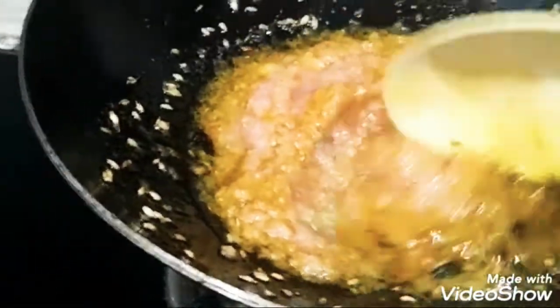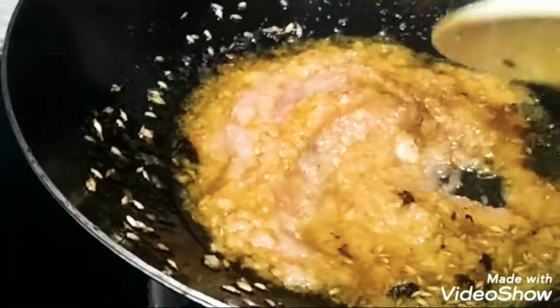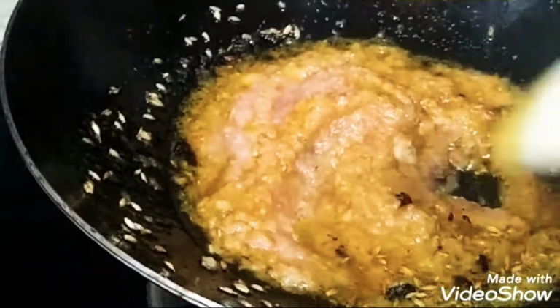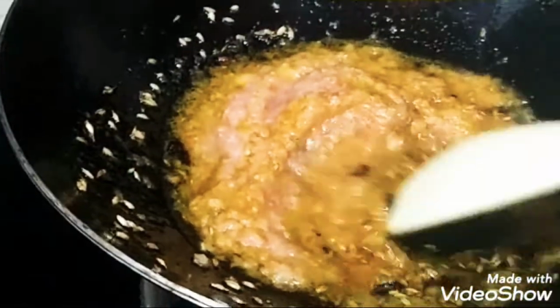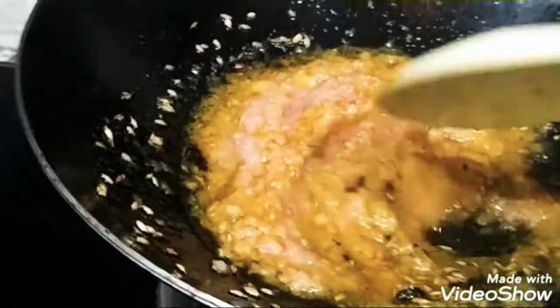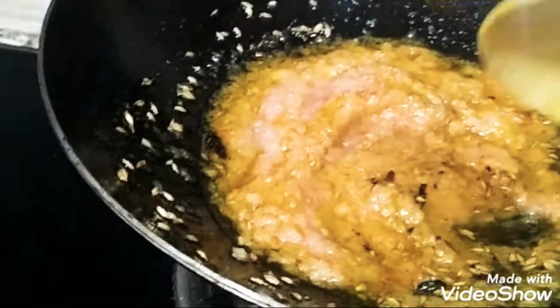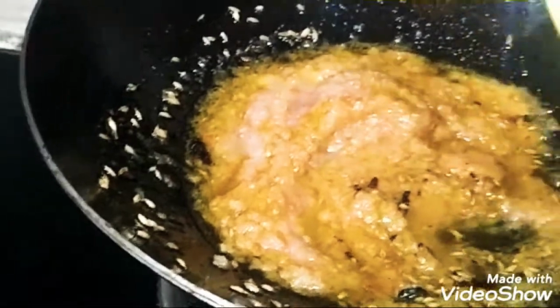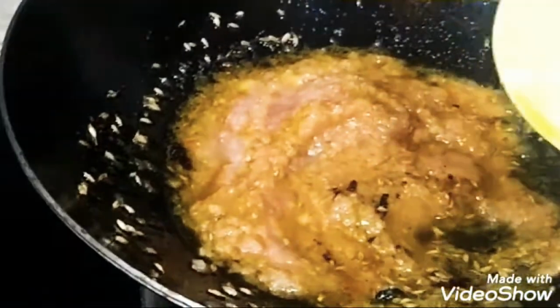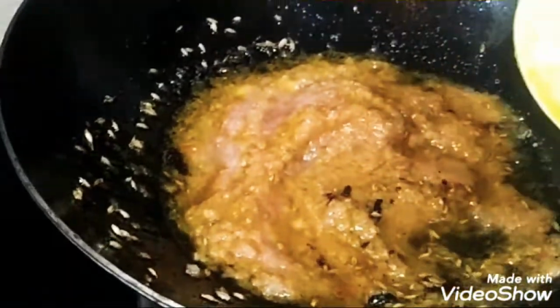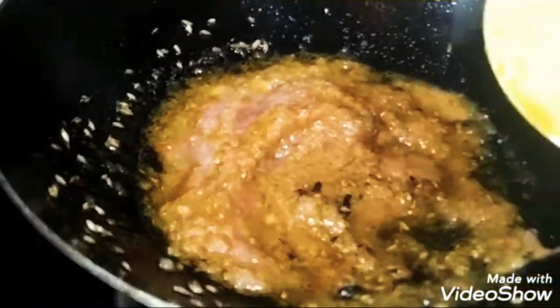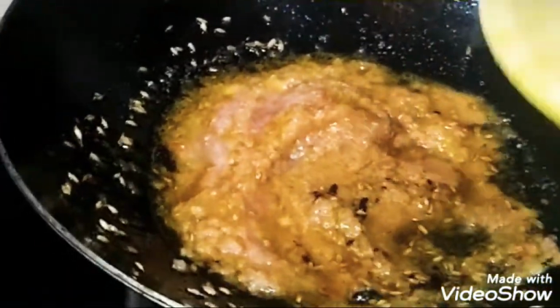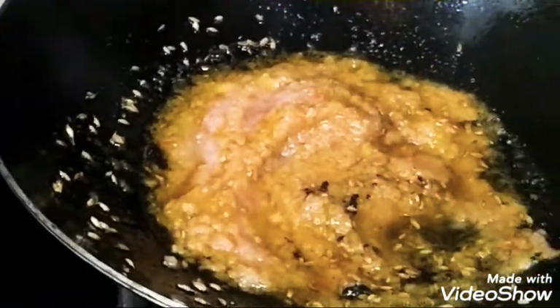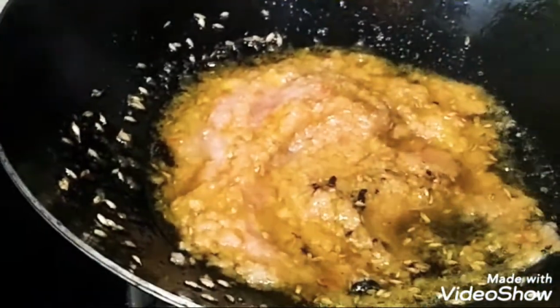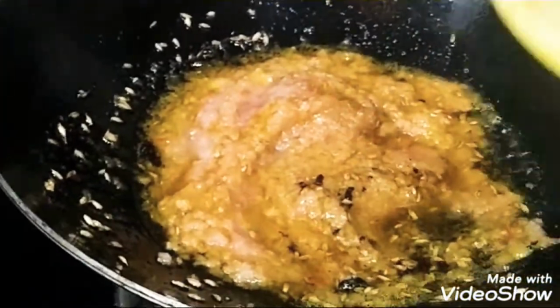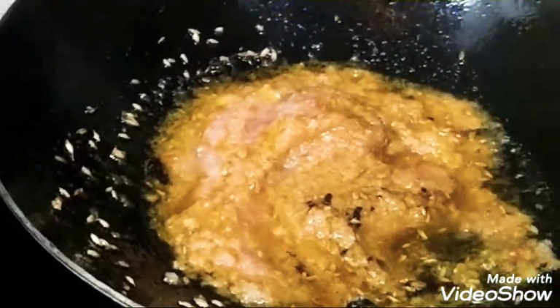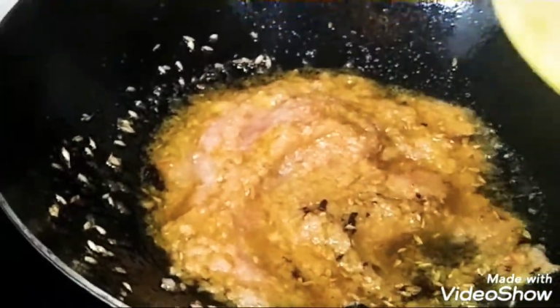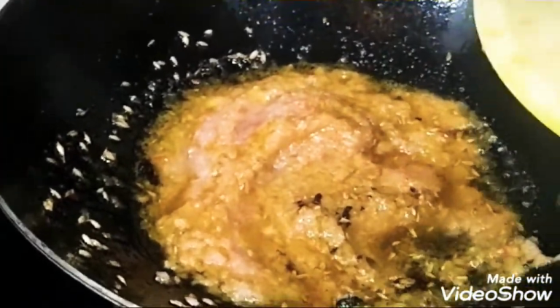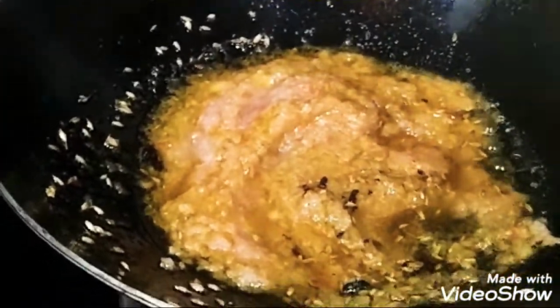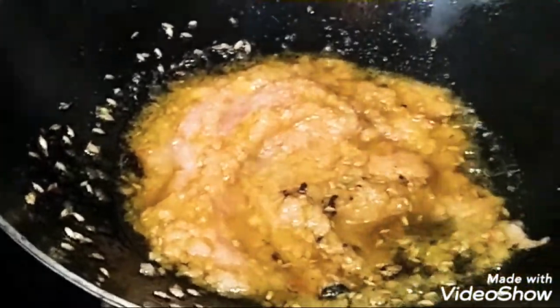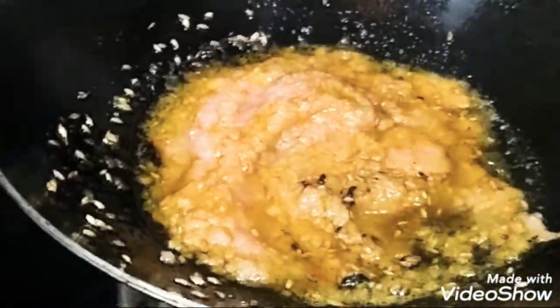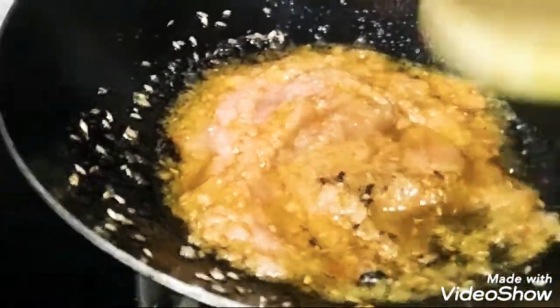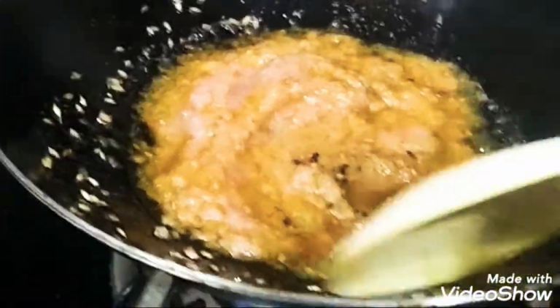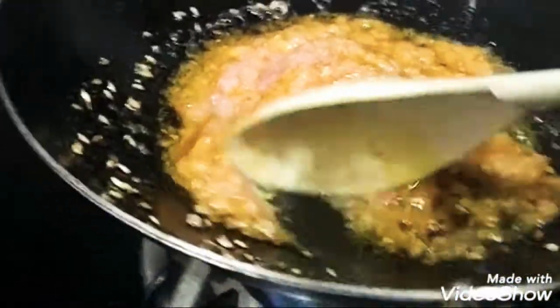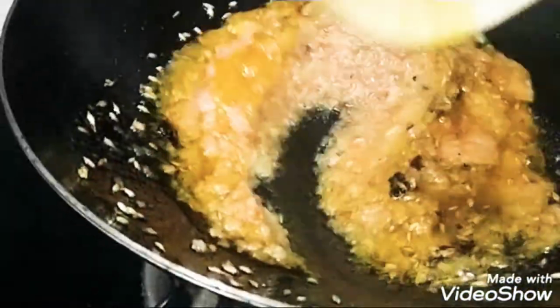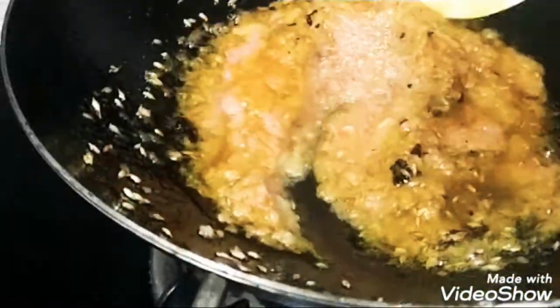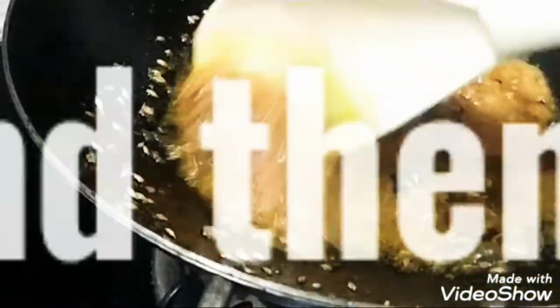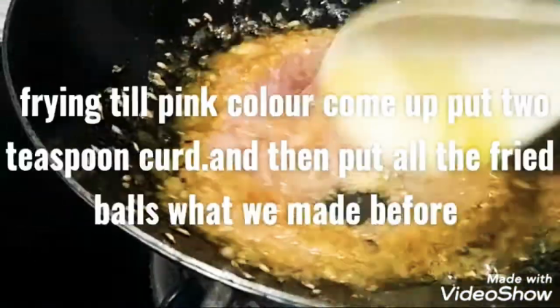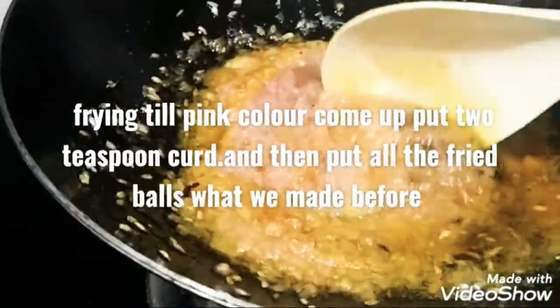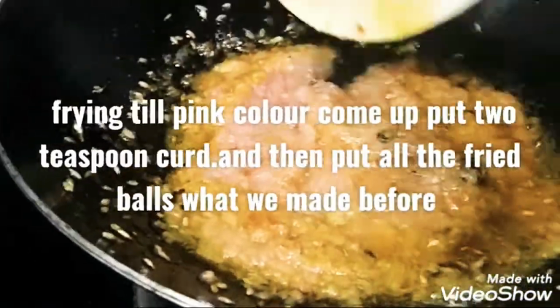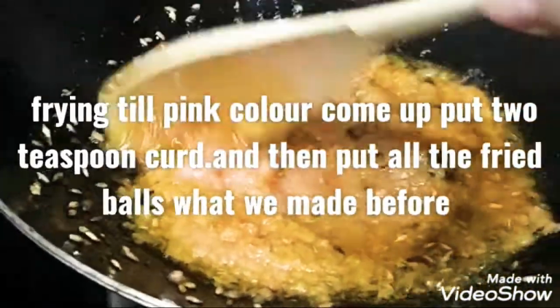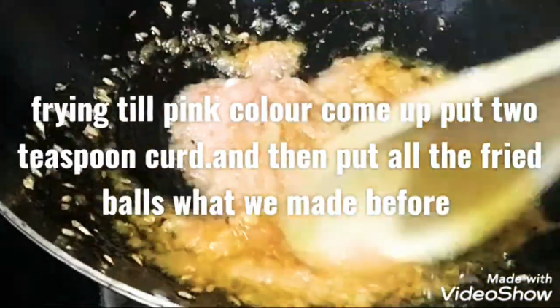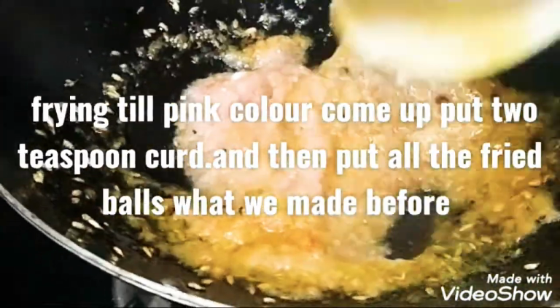Add onion, tomato, ginger, garlic paste.